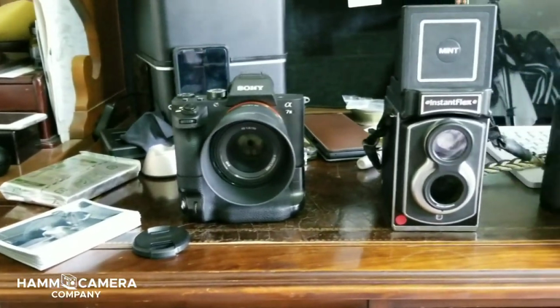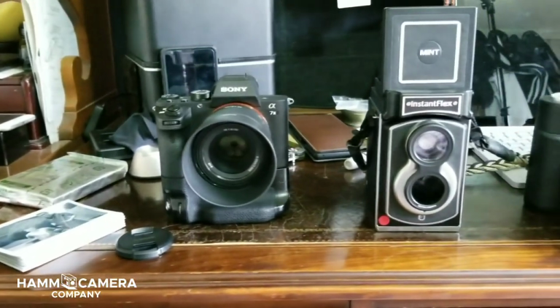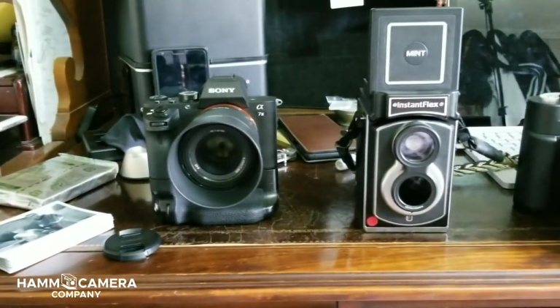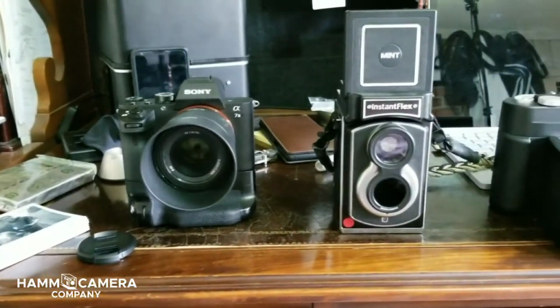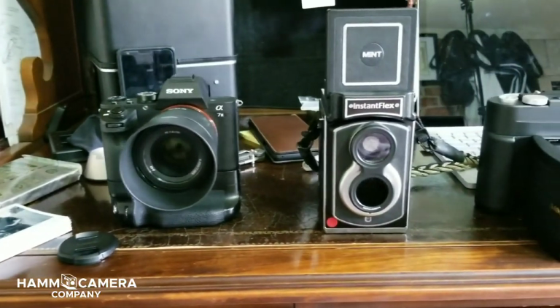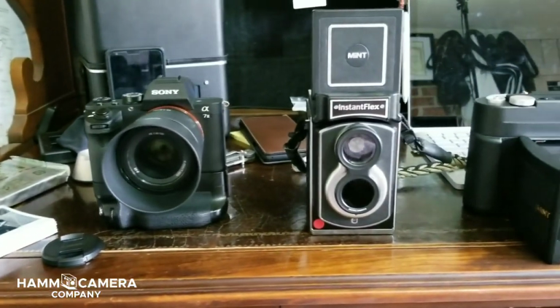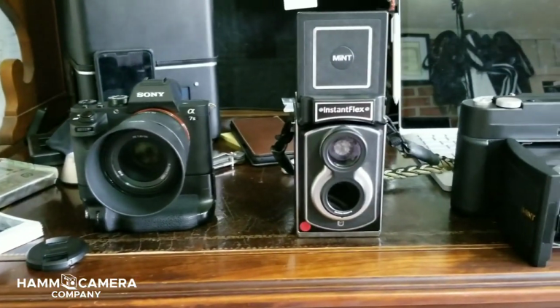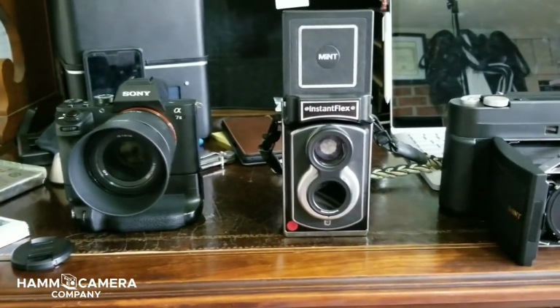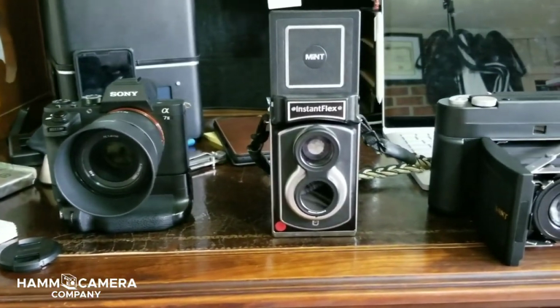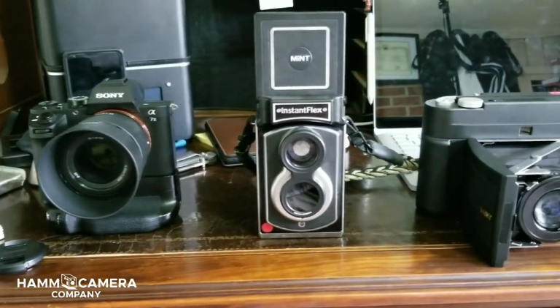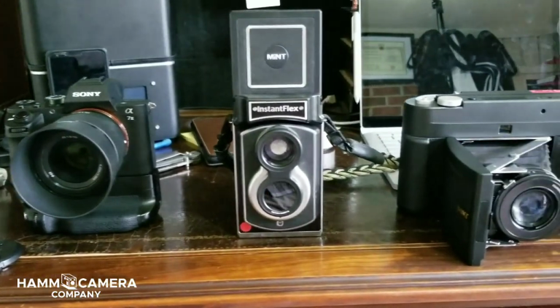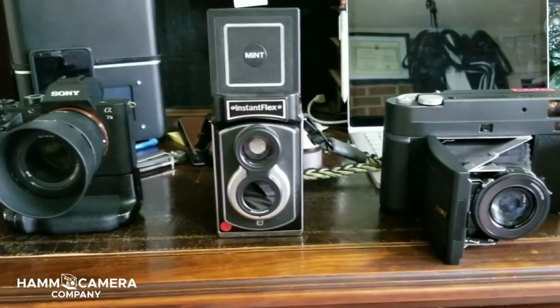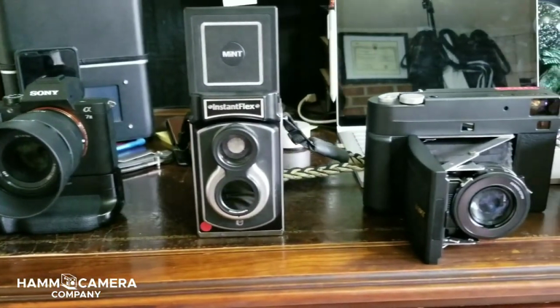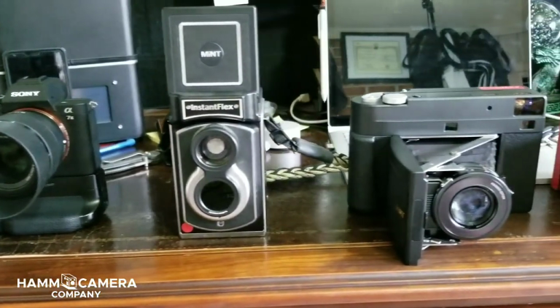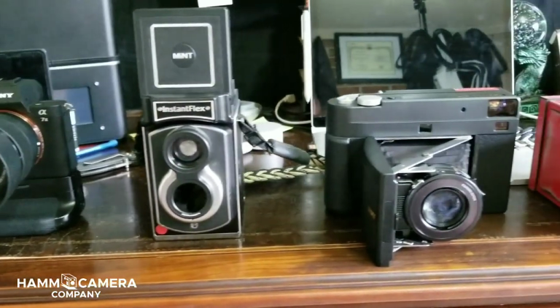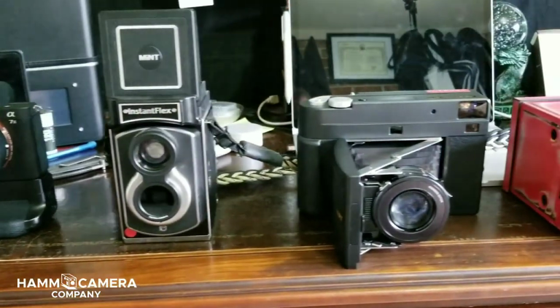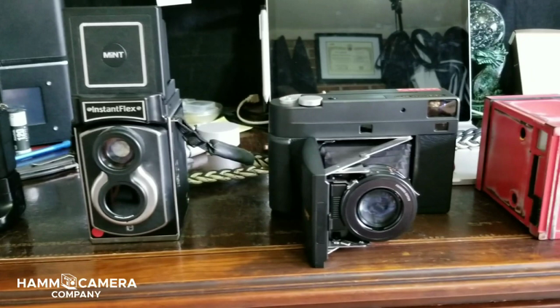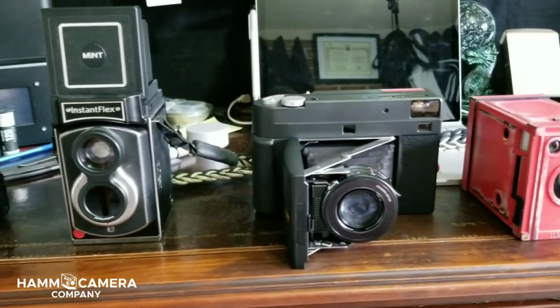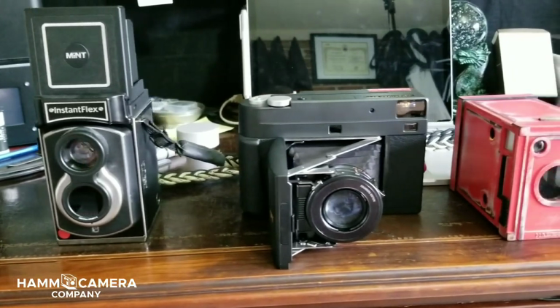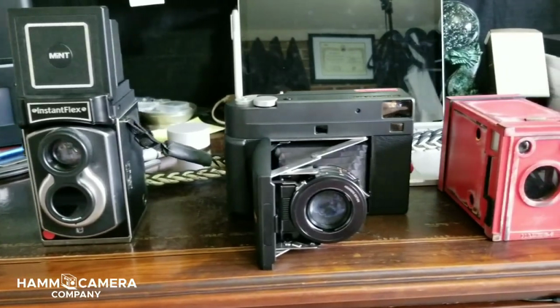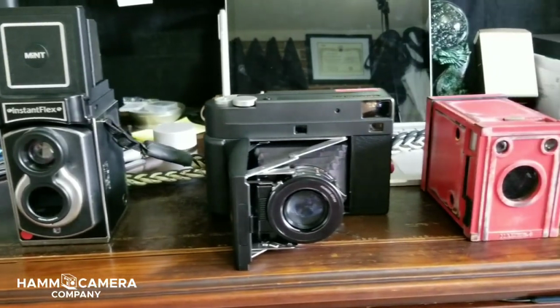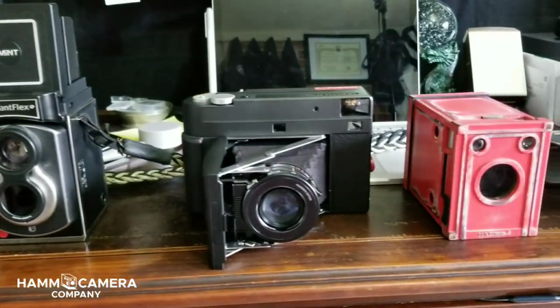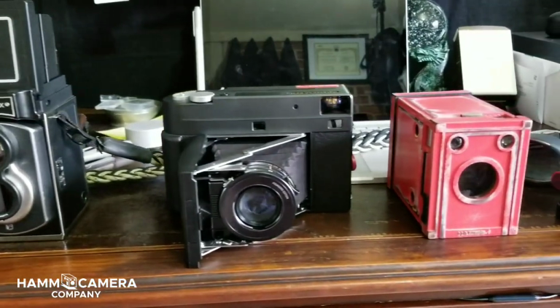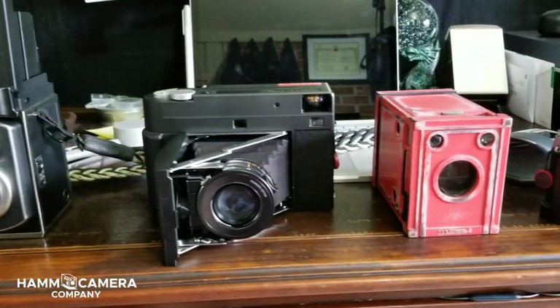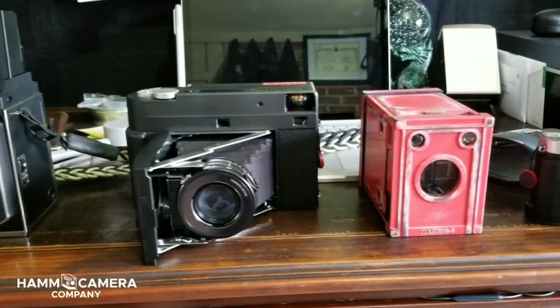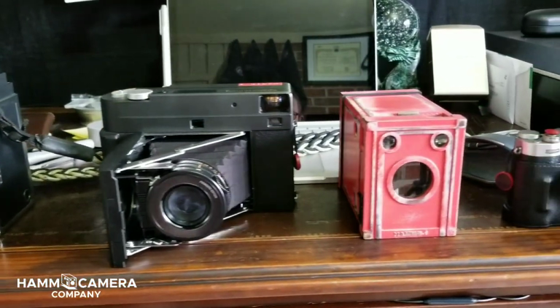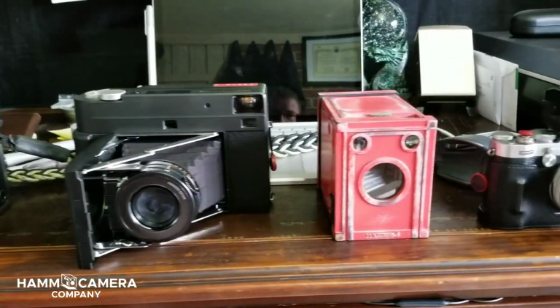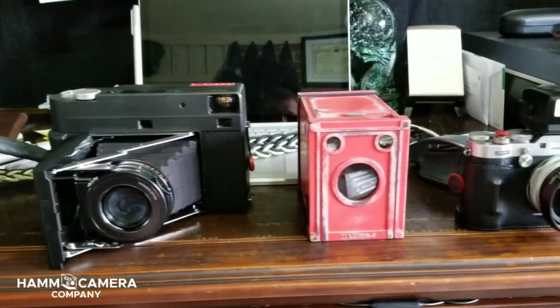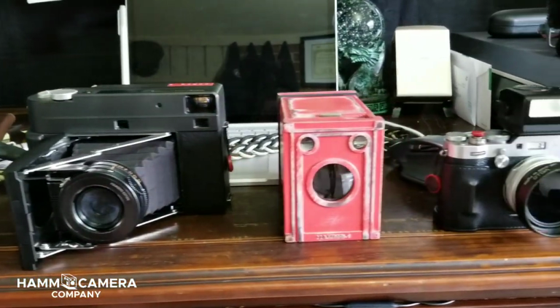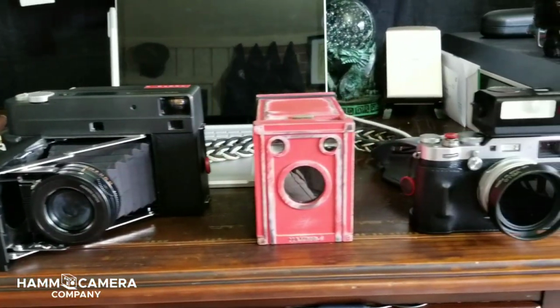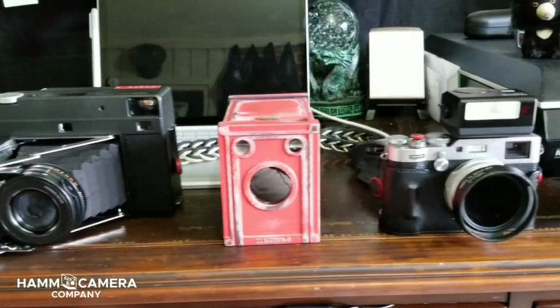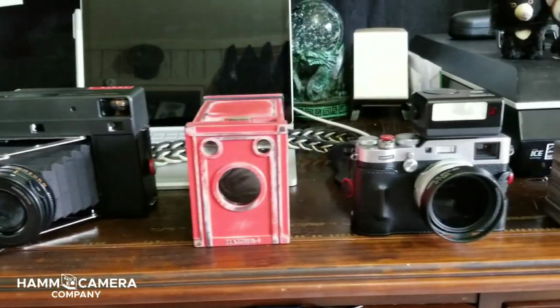Hello friends out there in YouTube land, Robert Hamm here and today I'm going to give you a look at the Instacon RF-70 by Mint Camera.